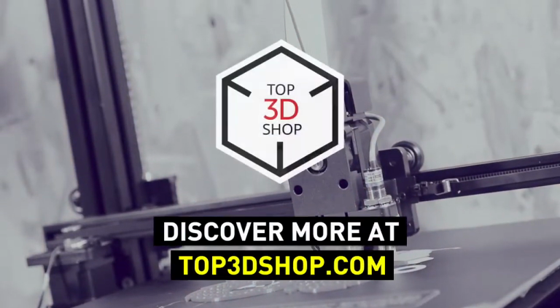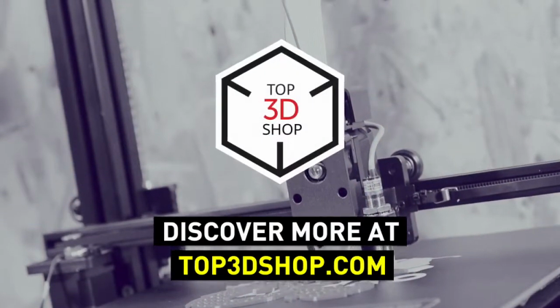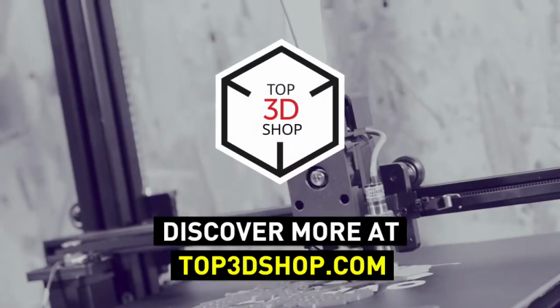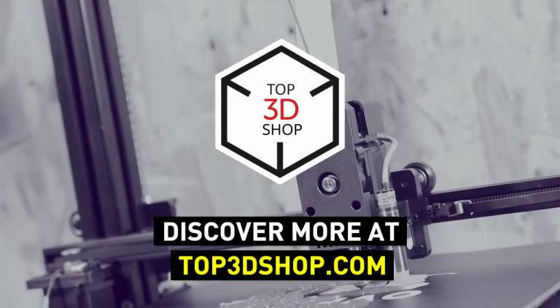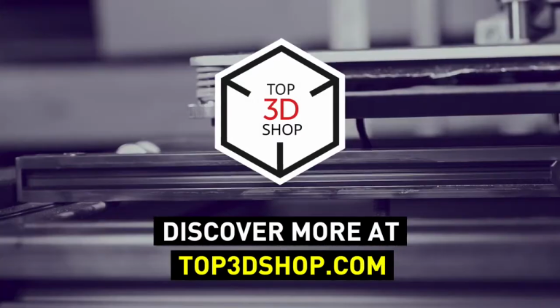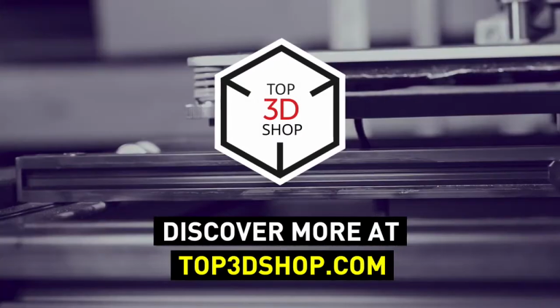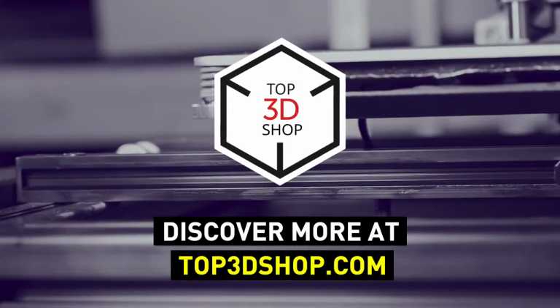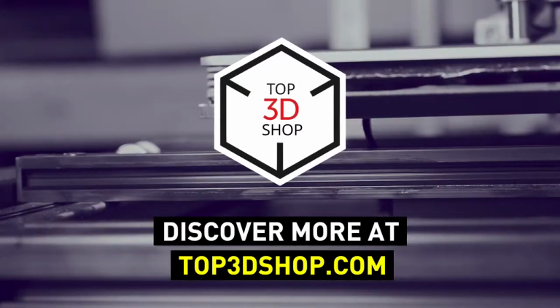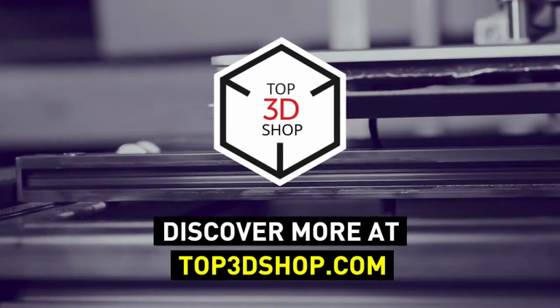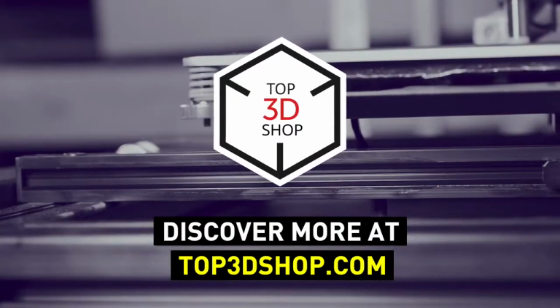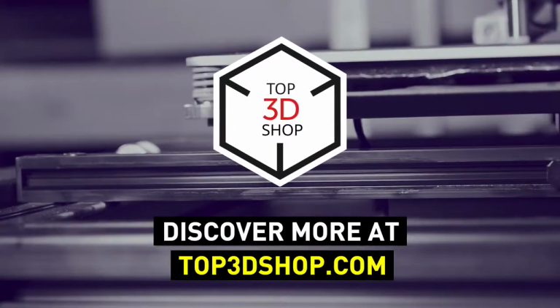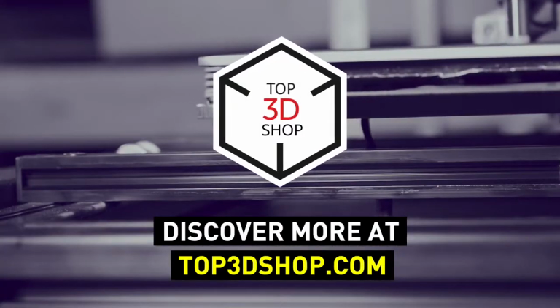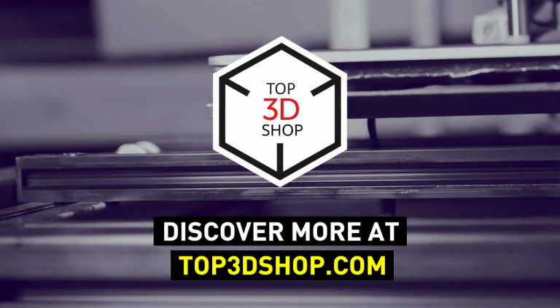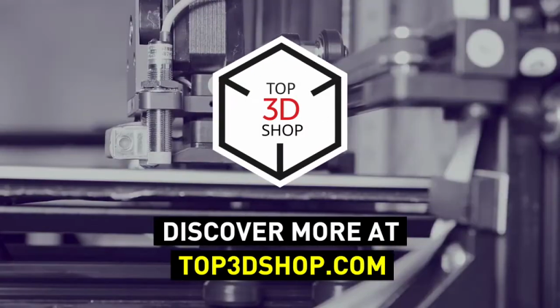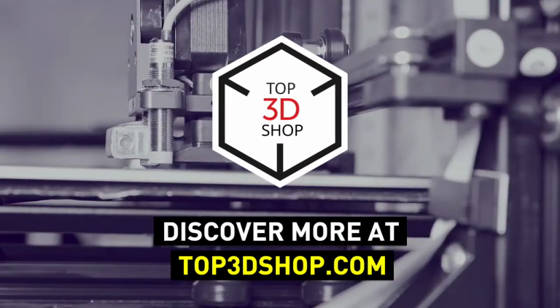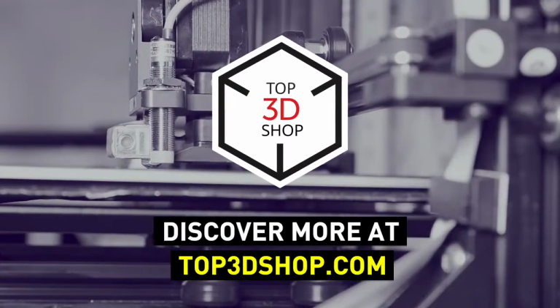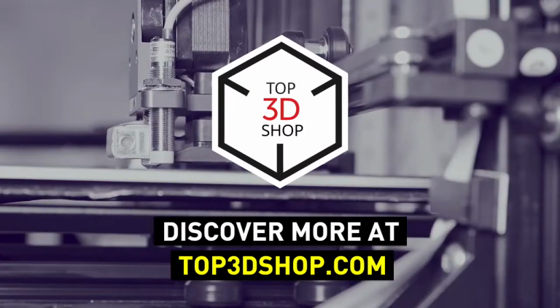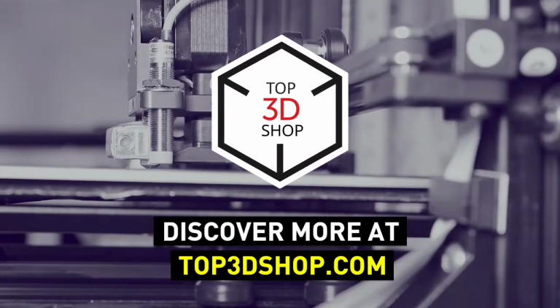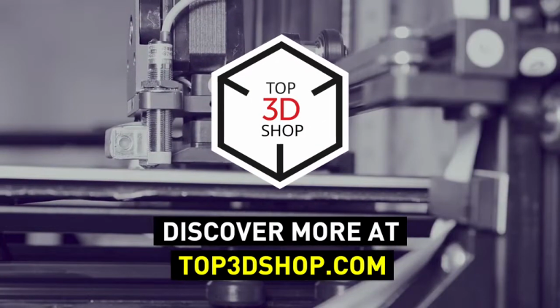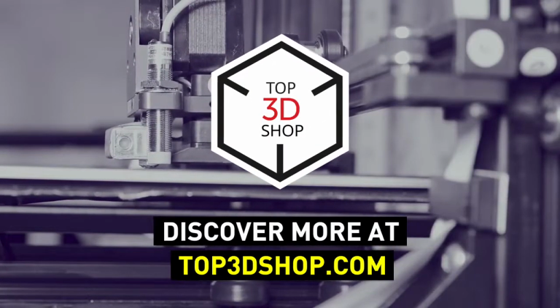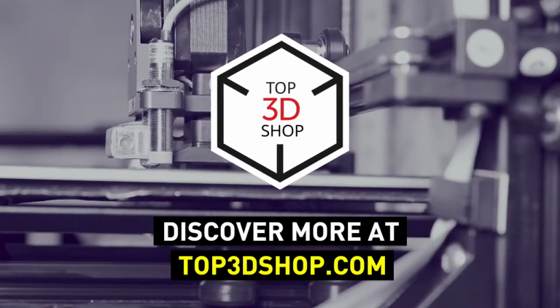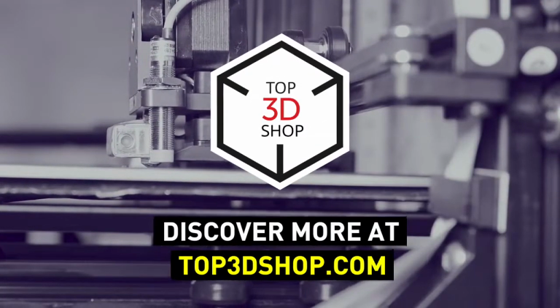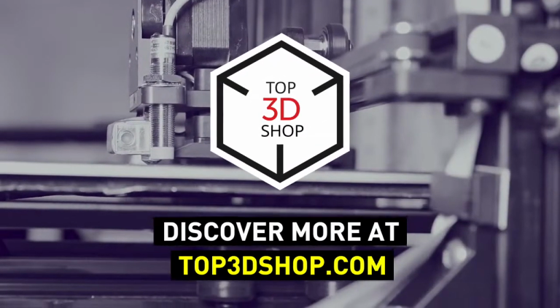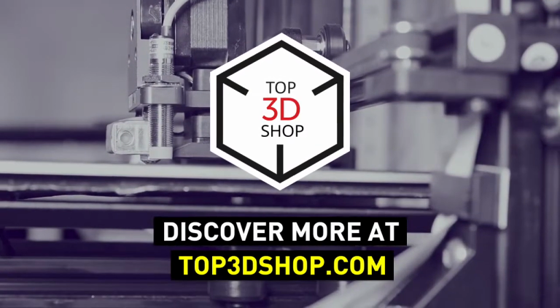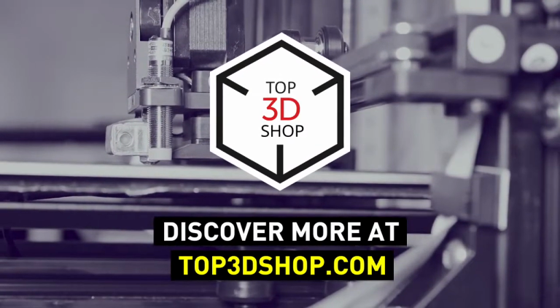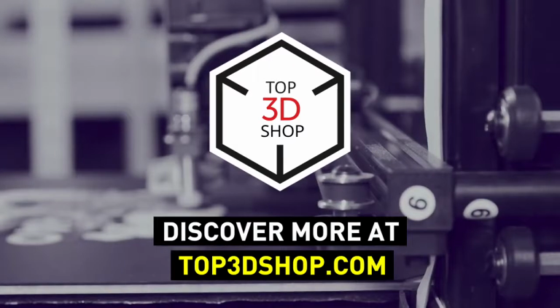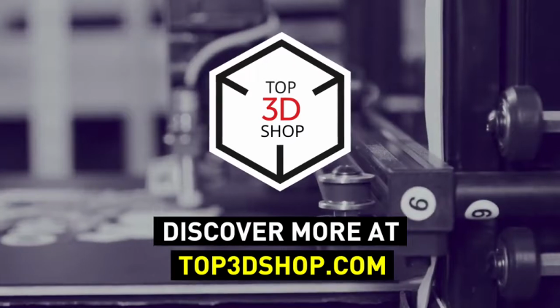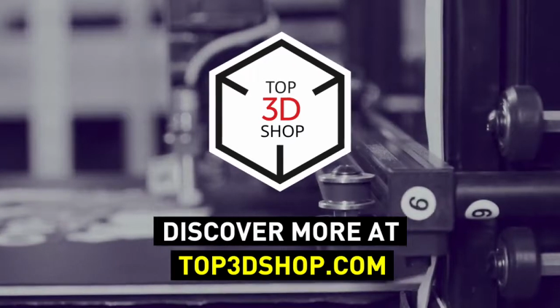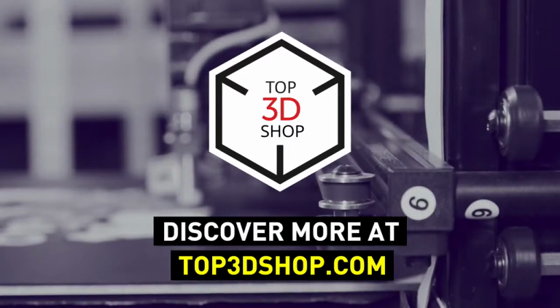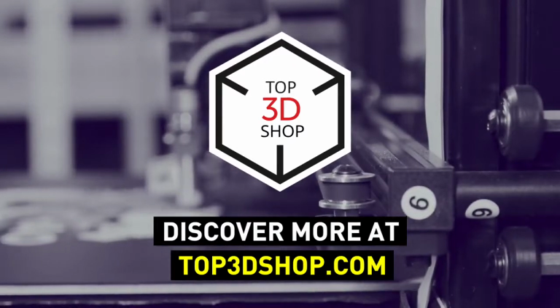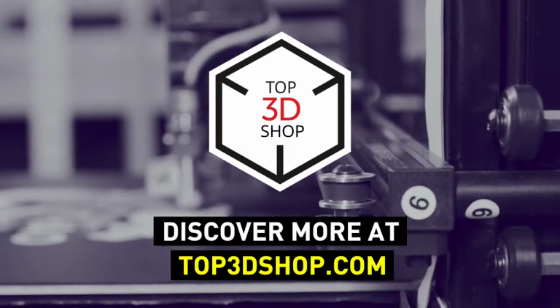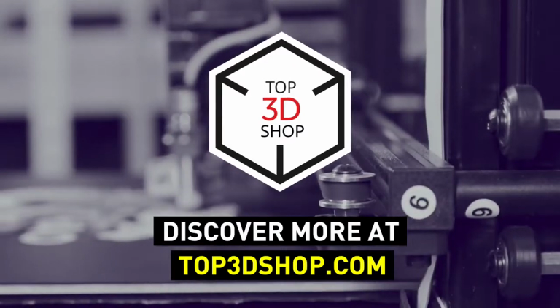We will help you choose a 3D printer that's best for you. If you enjoyed this video, subscribe to our channel and hit the like button. See you soon!